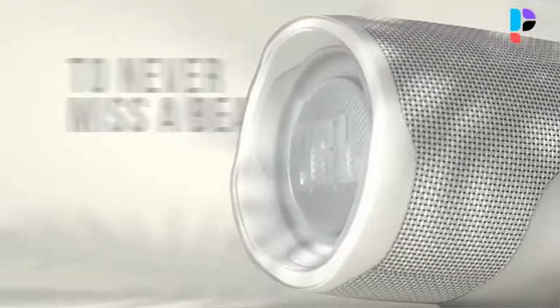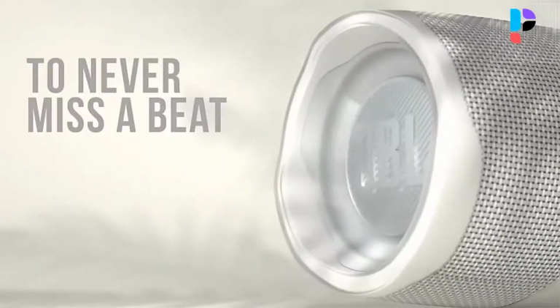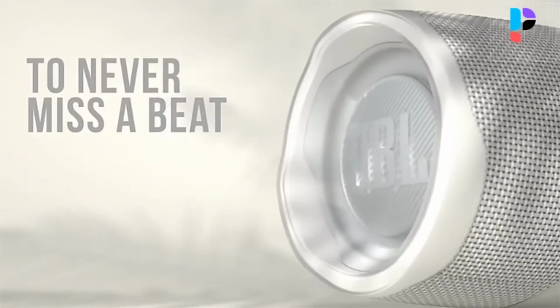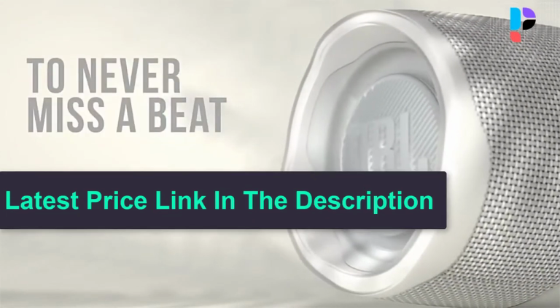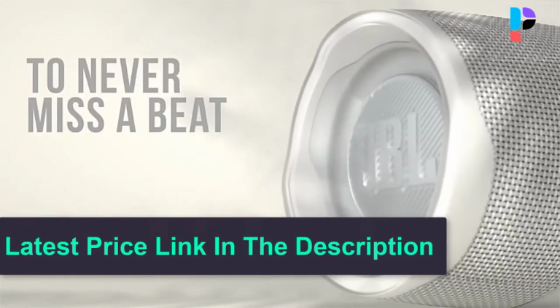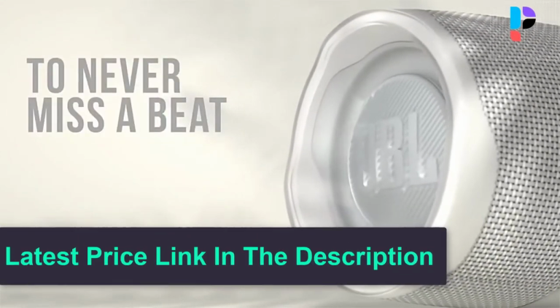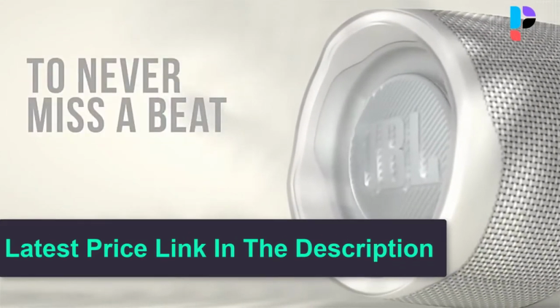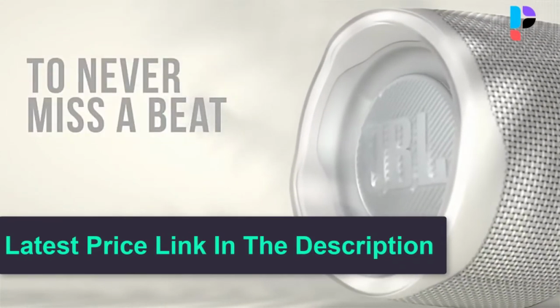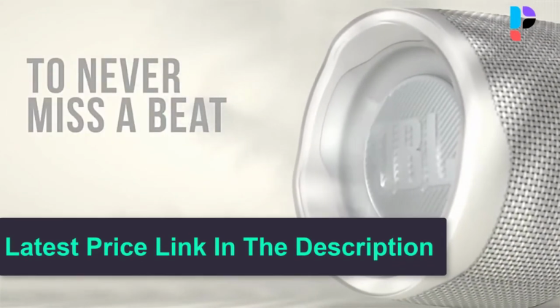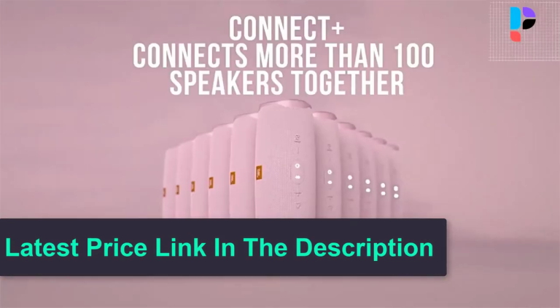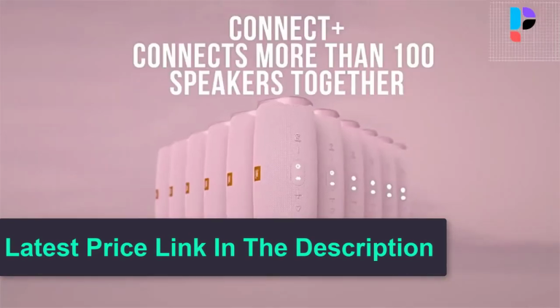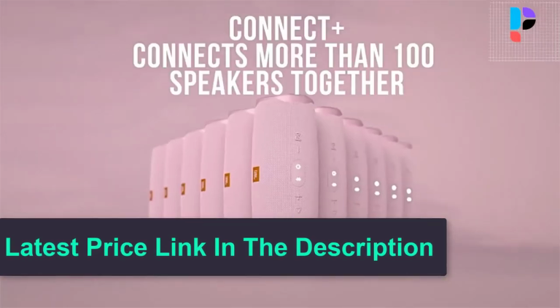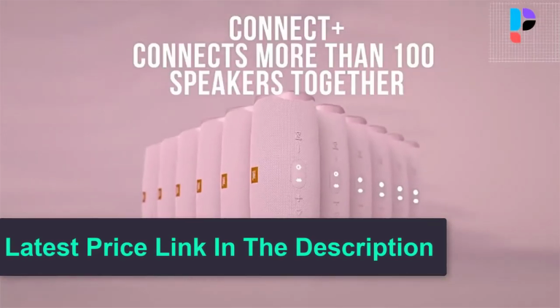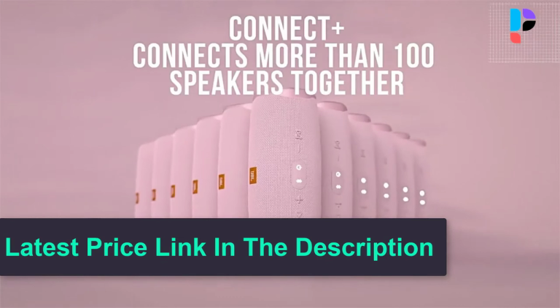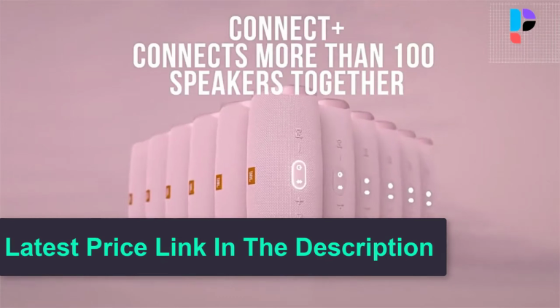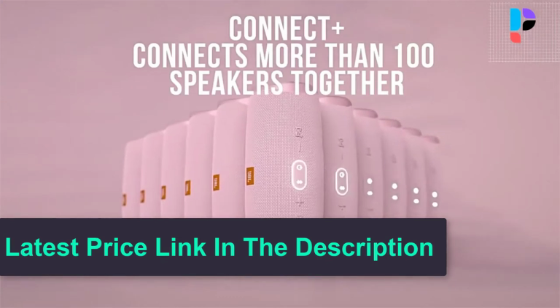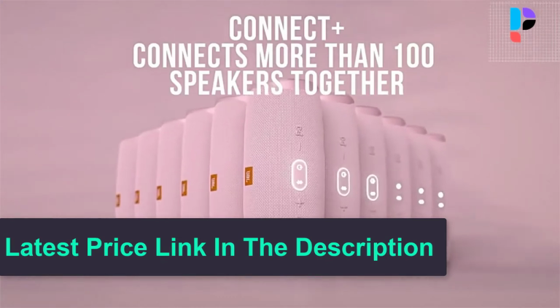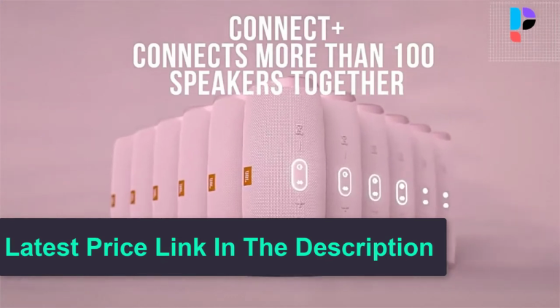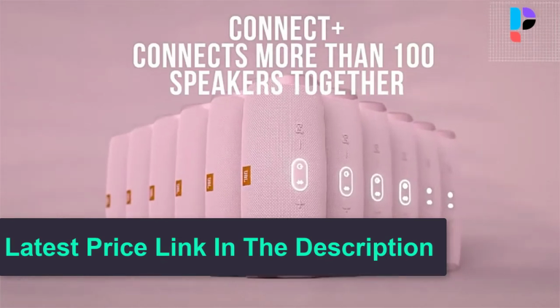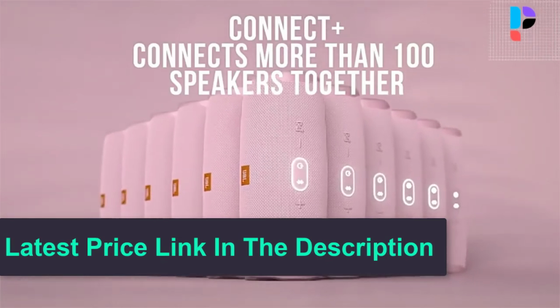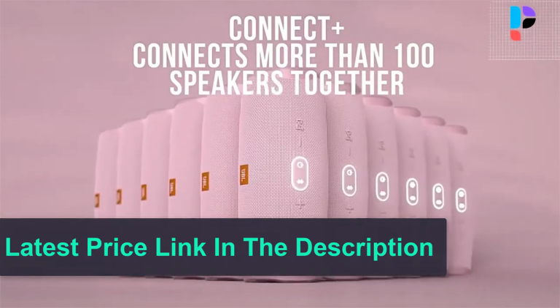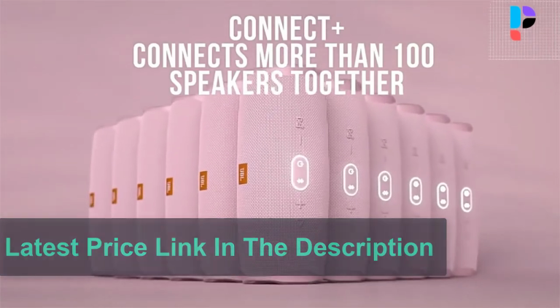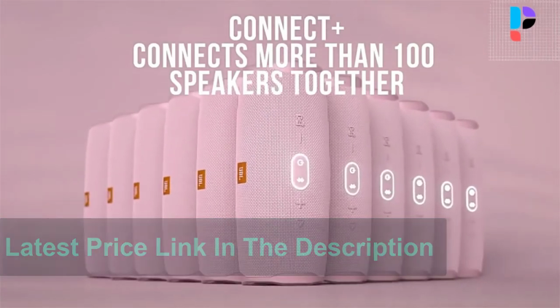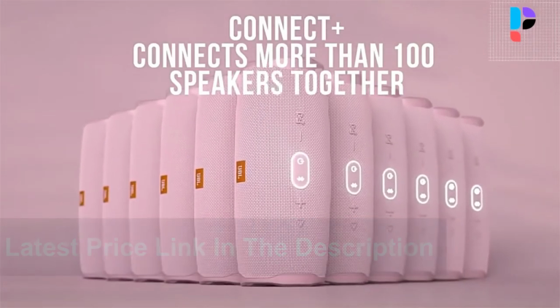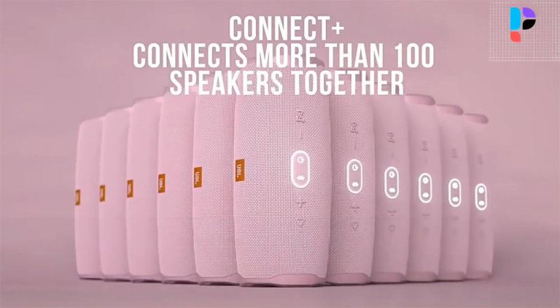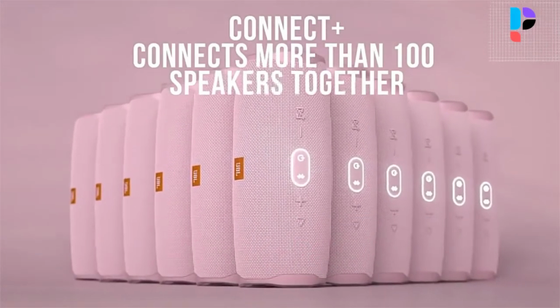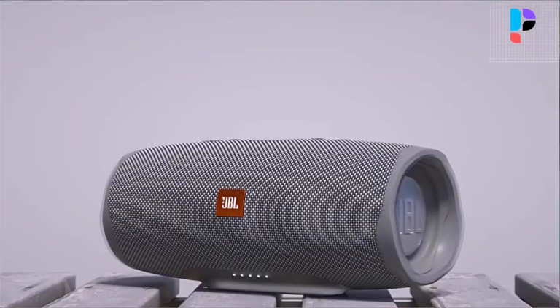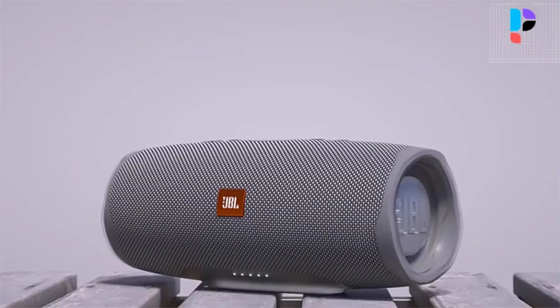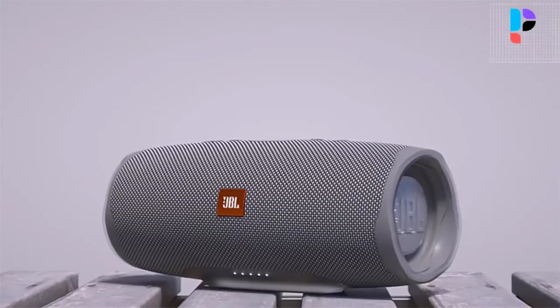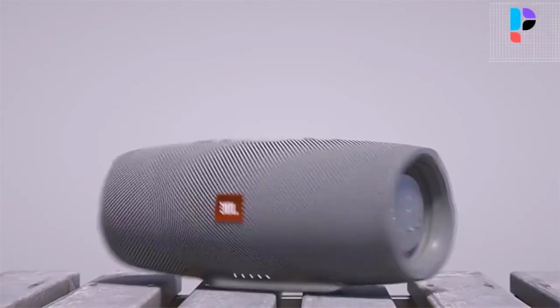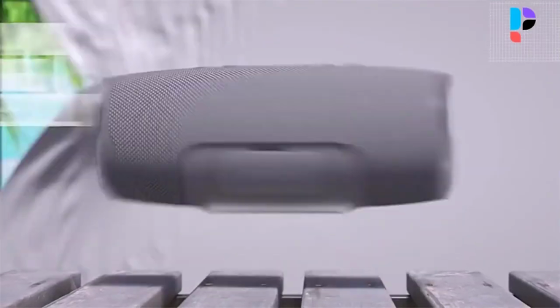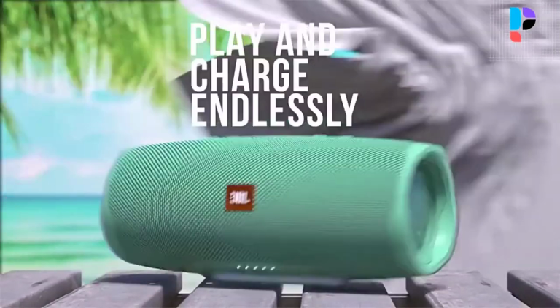The Charge 4 features a rugged design, IPX7 waterproof rated exterior, and comes in a suite of cool colors.